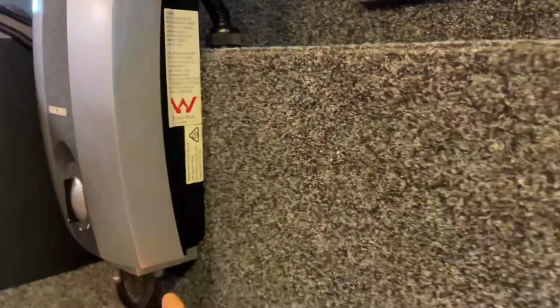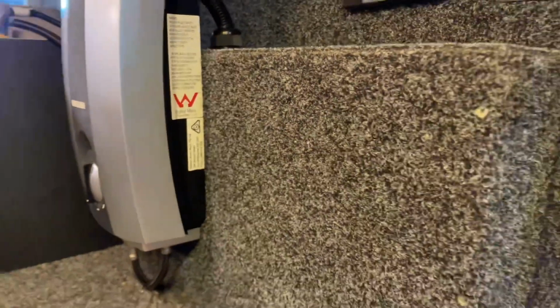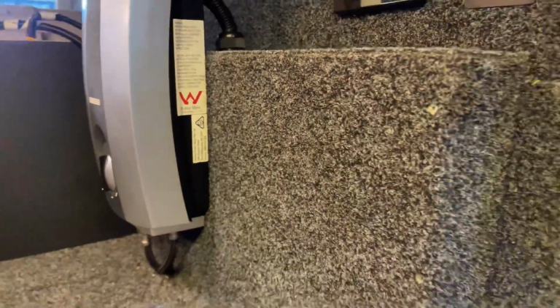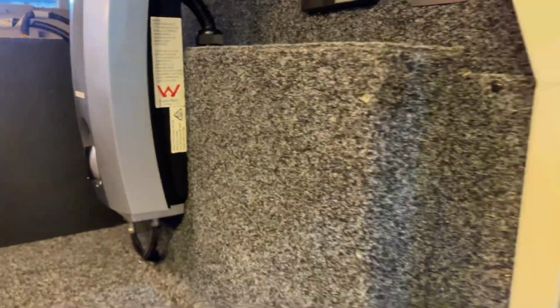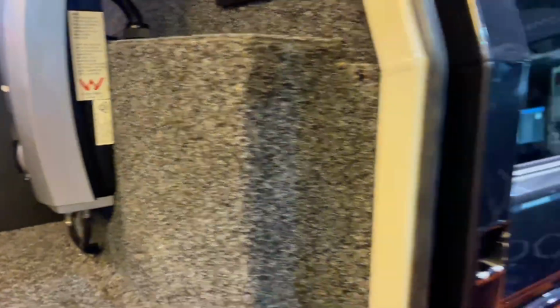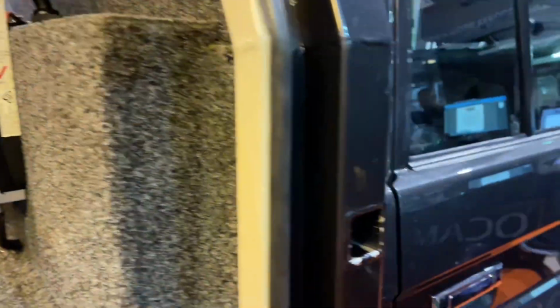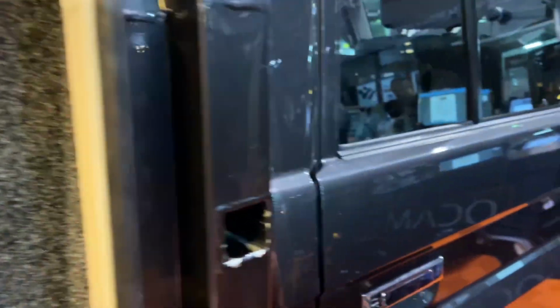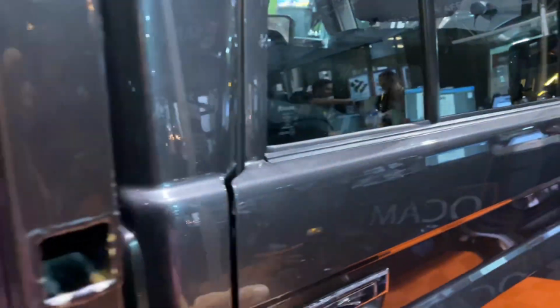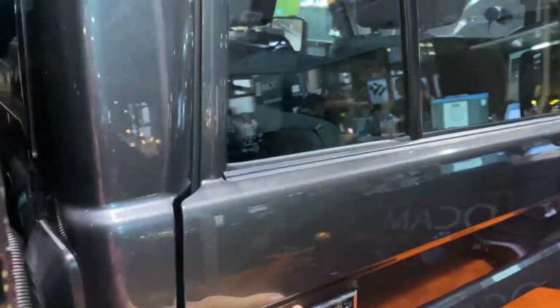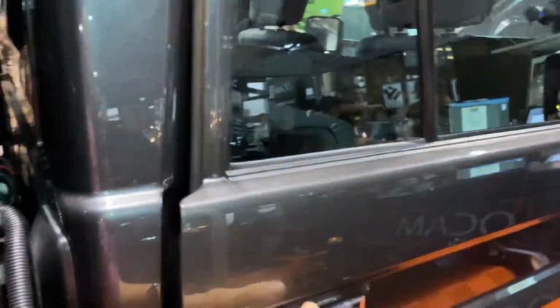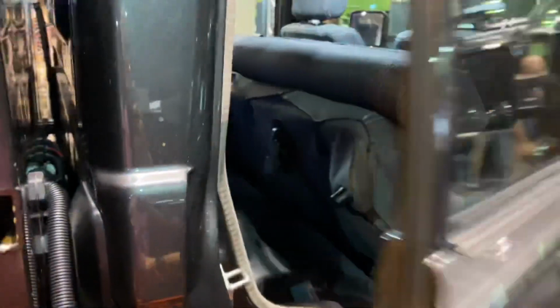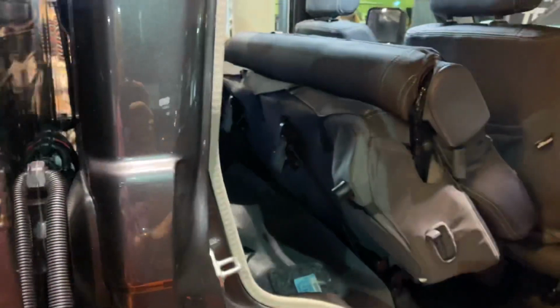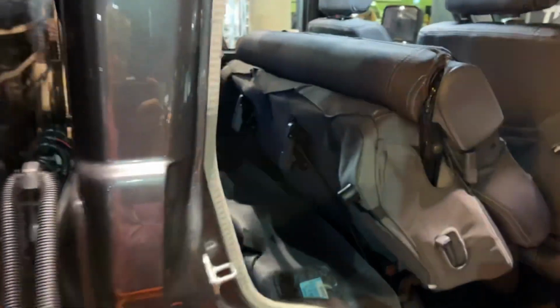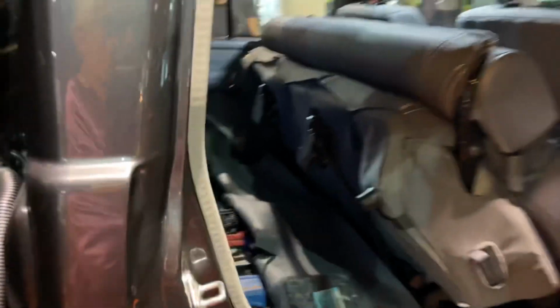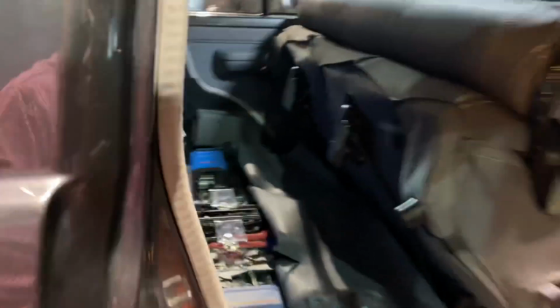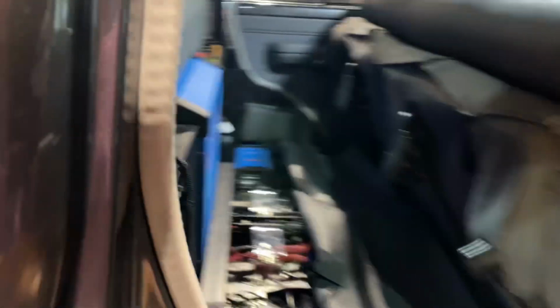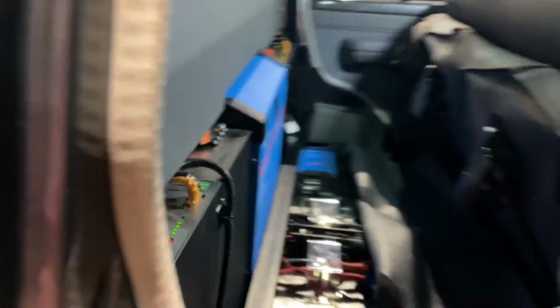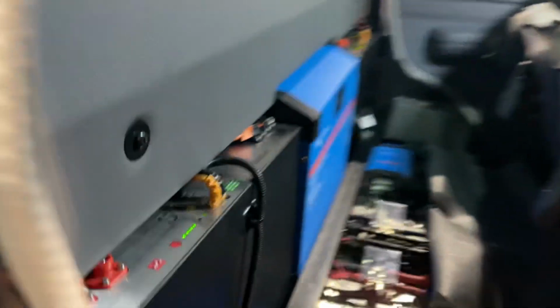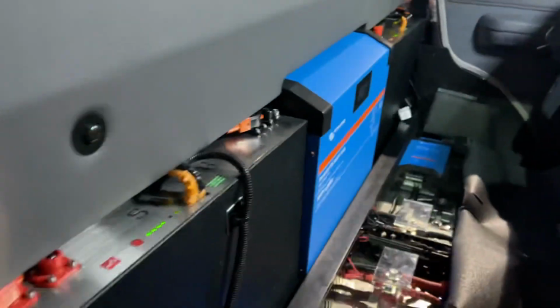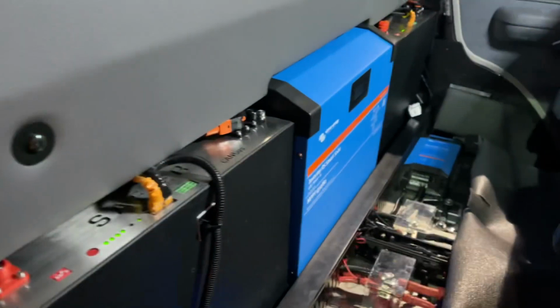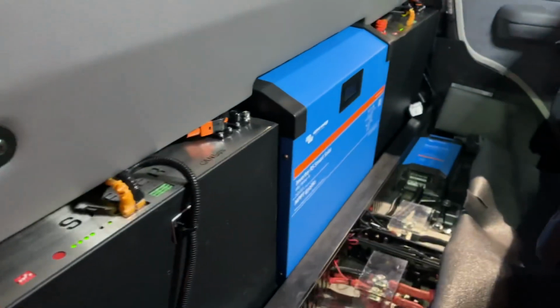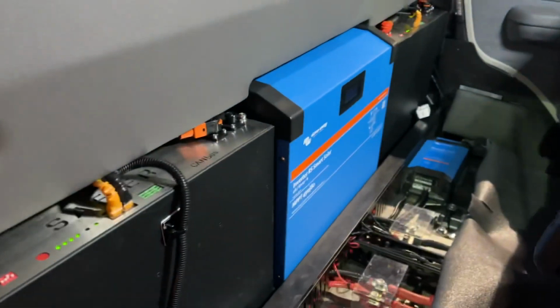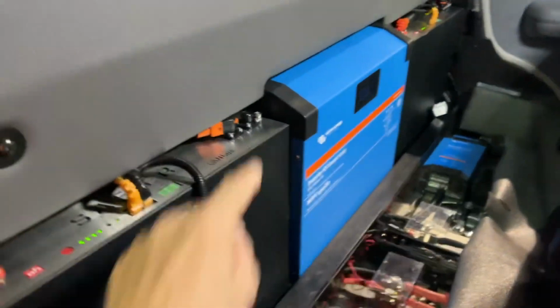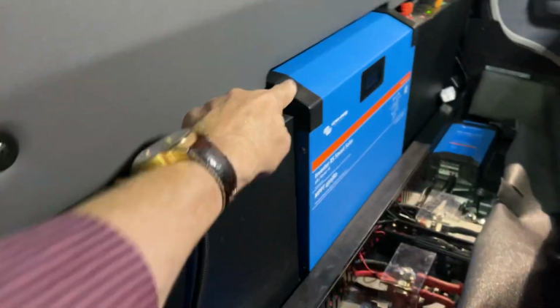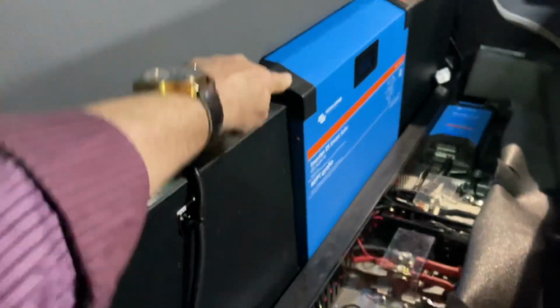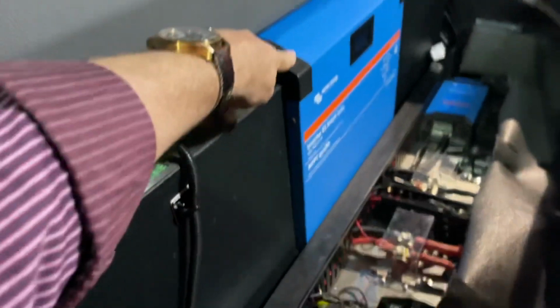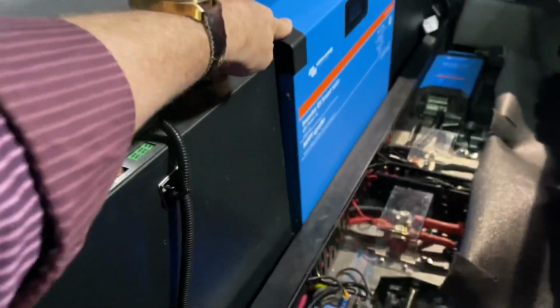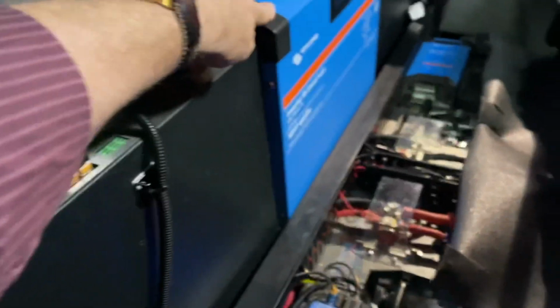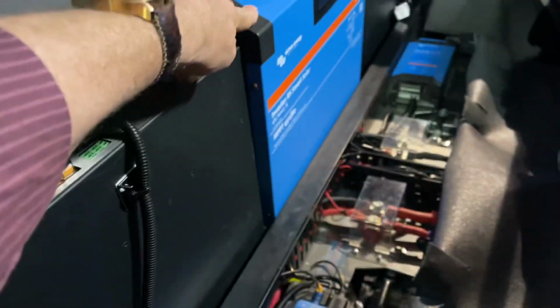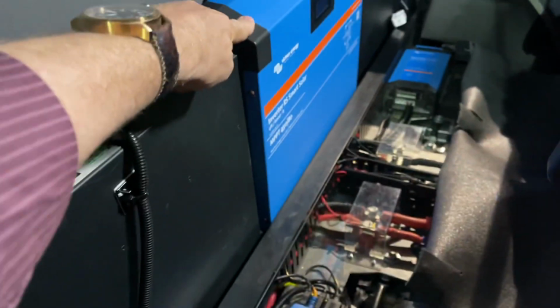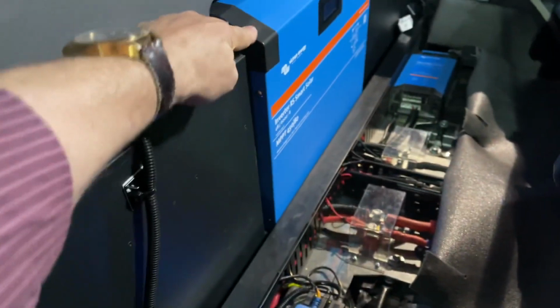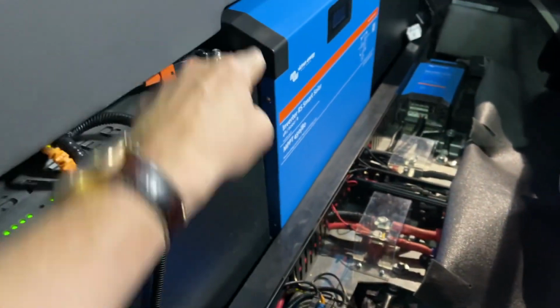Let's have a look at the inverter that's driving that power, which is inside in the back here — there it is, 6,000 watts as you can see.